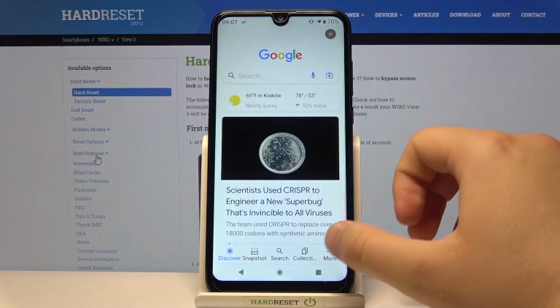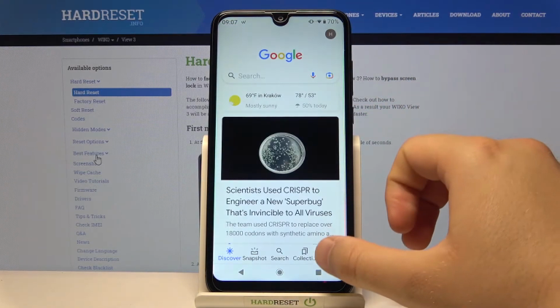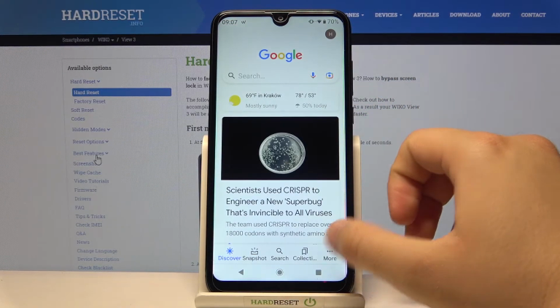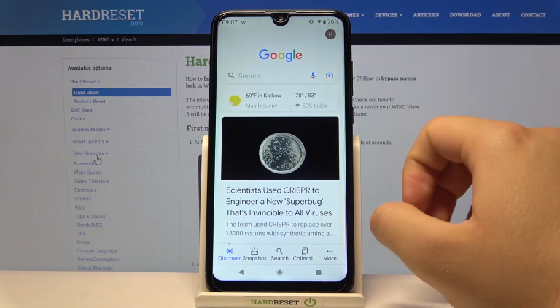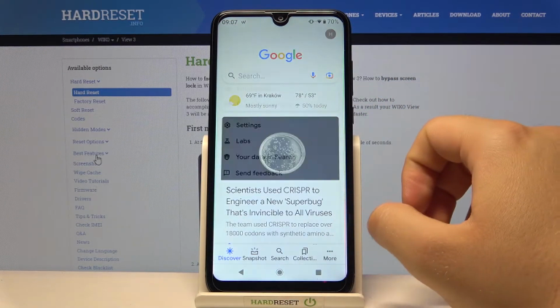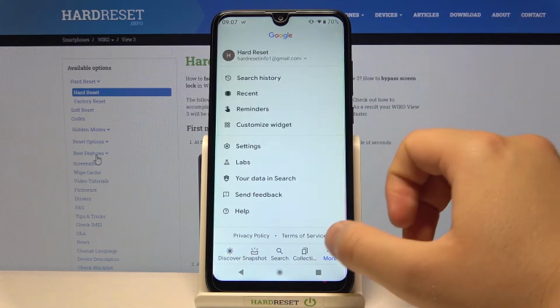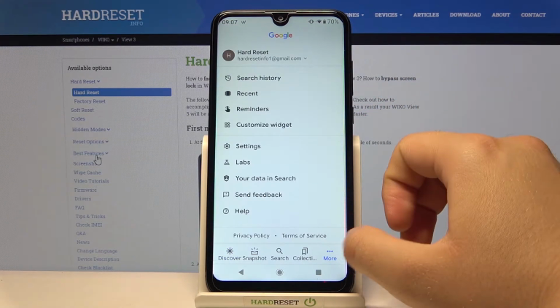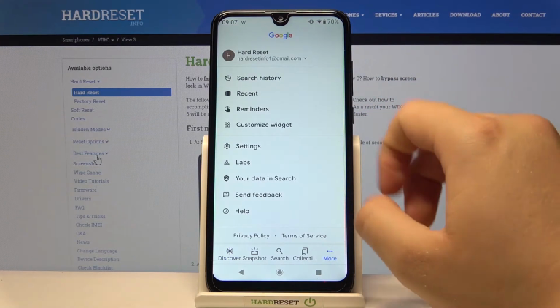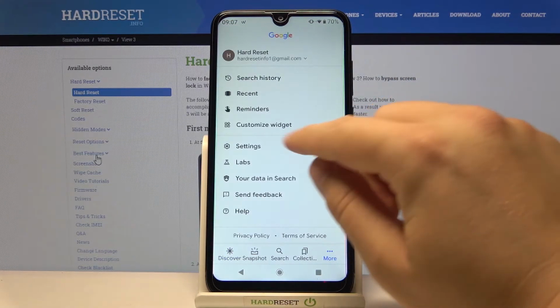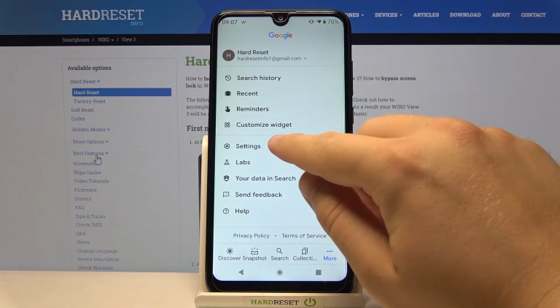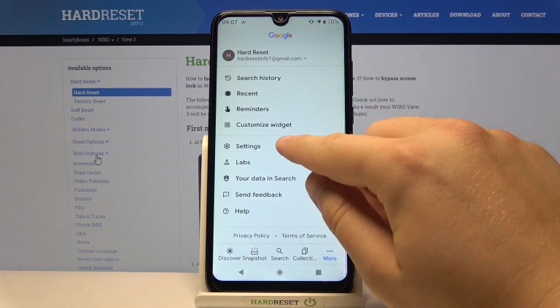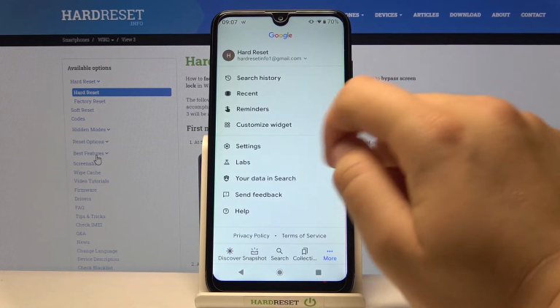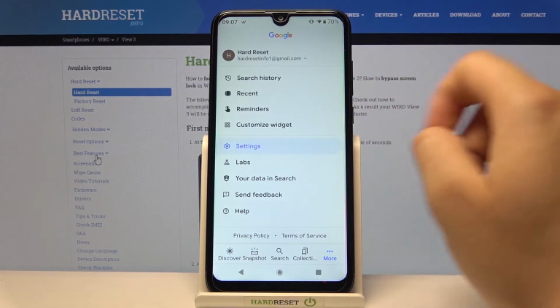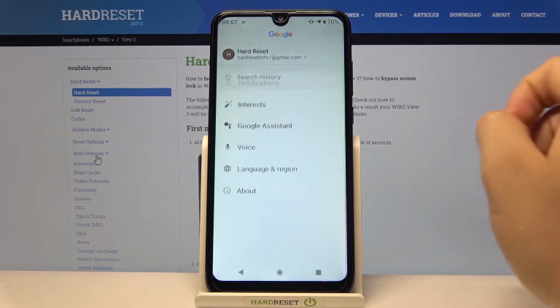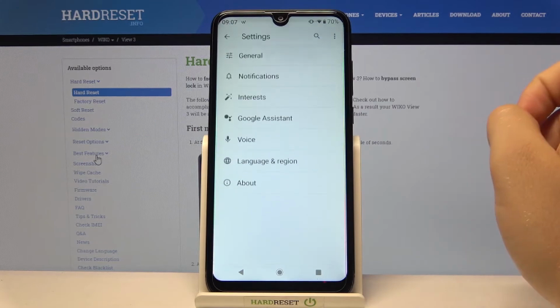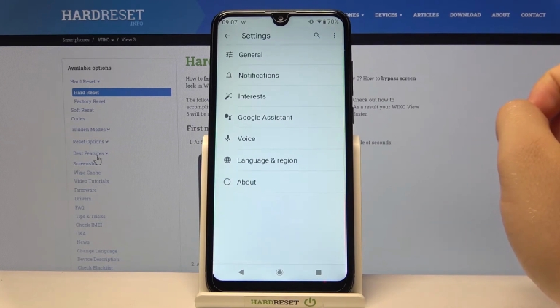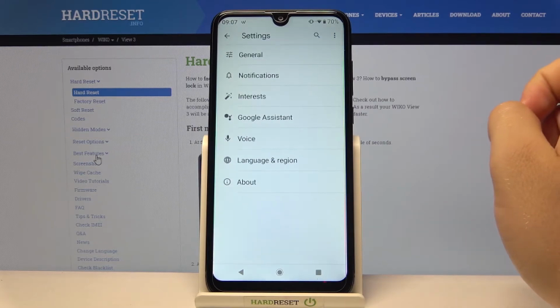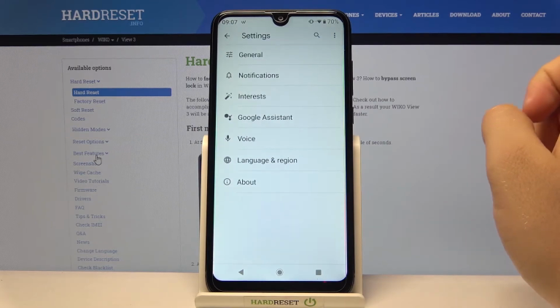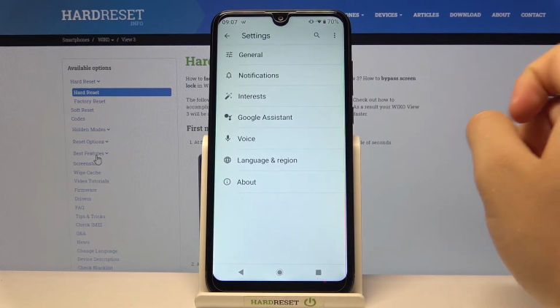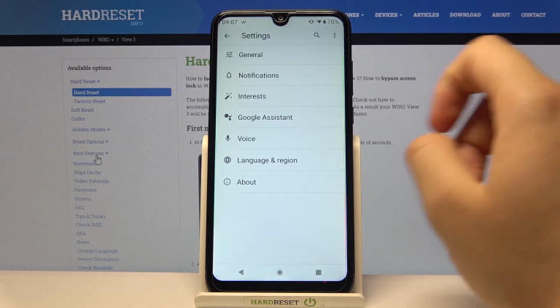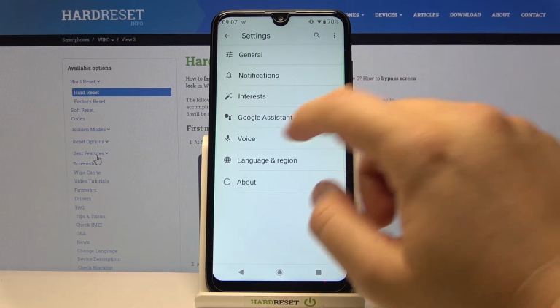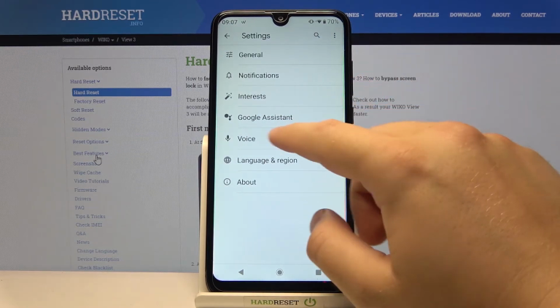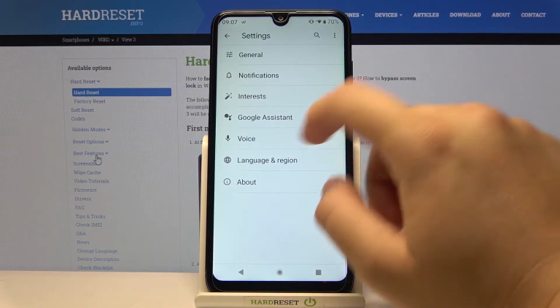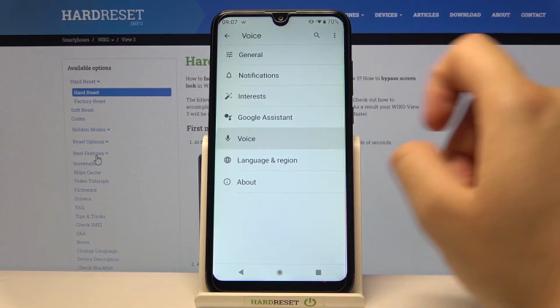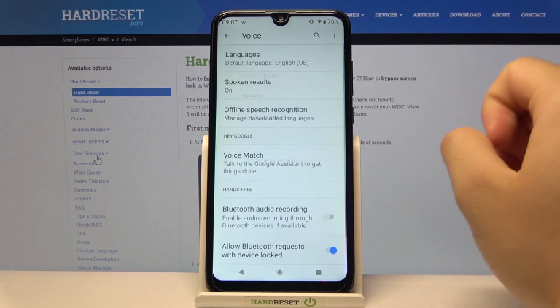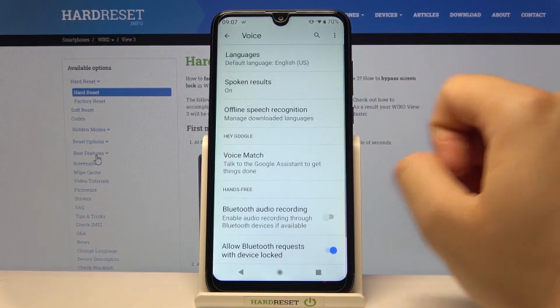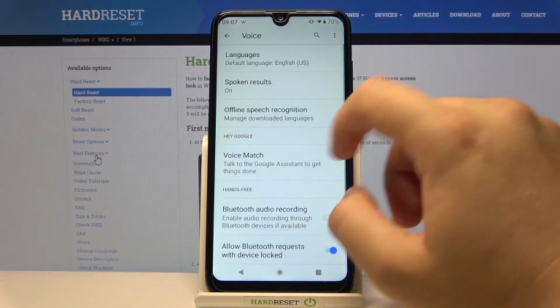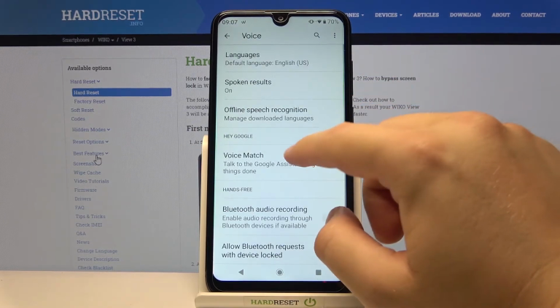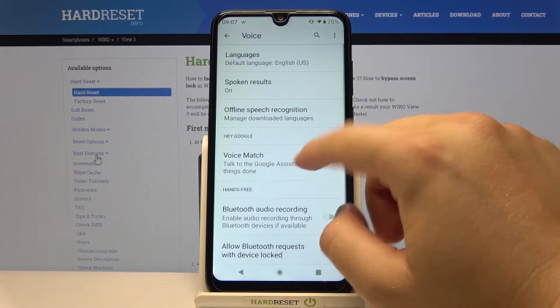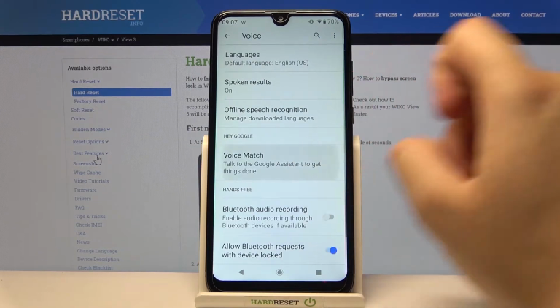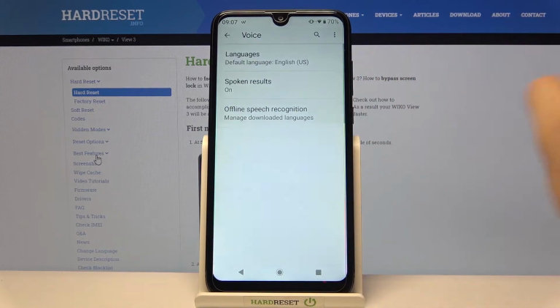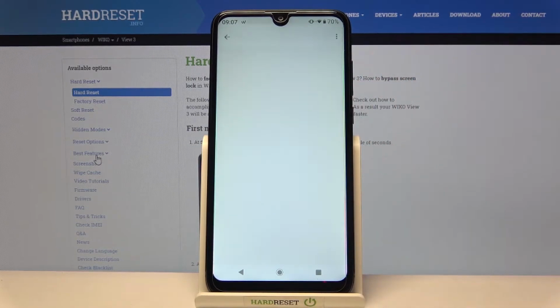Then click on More, move to Settings, find Voice, and go to Voice Match.